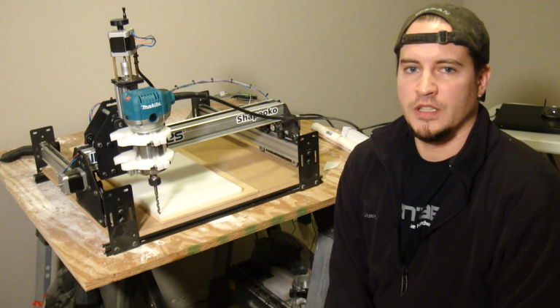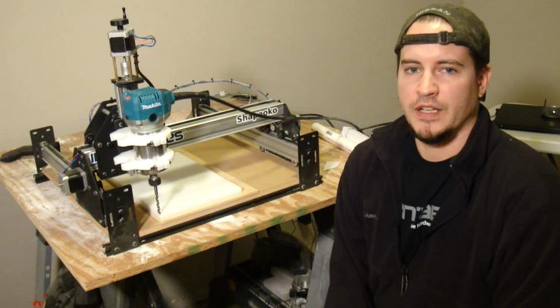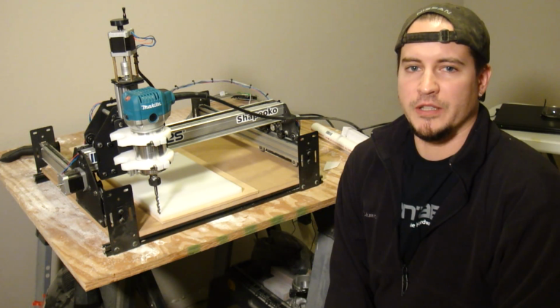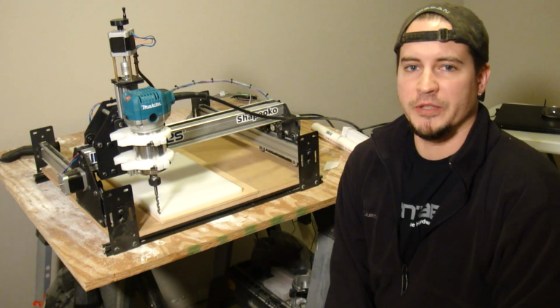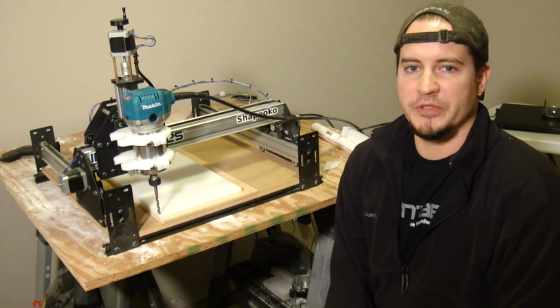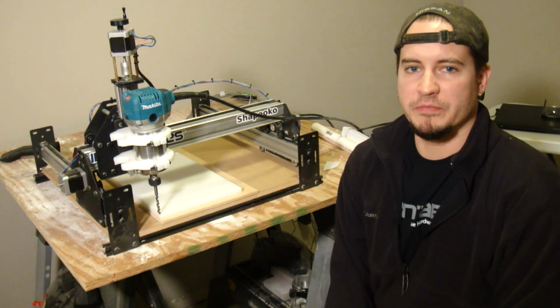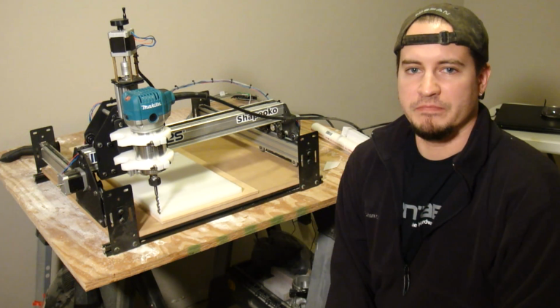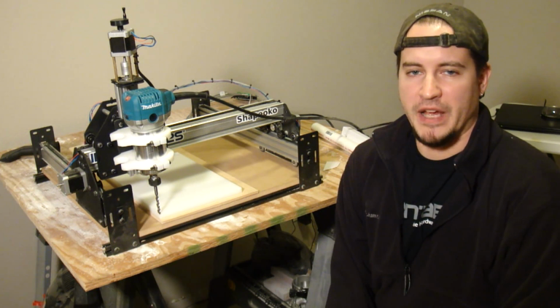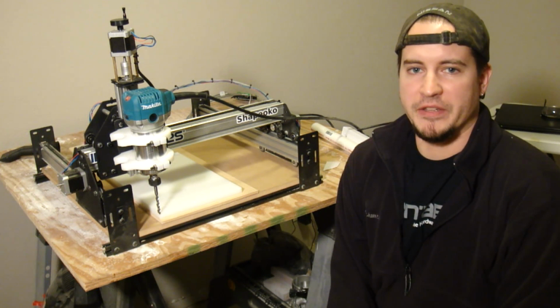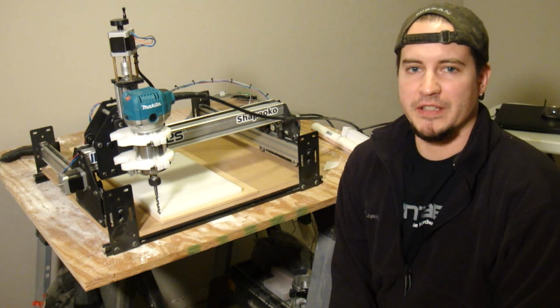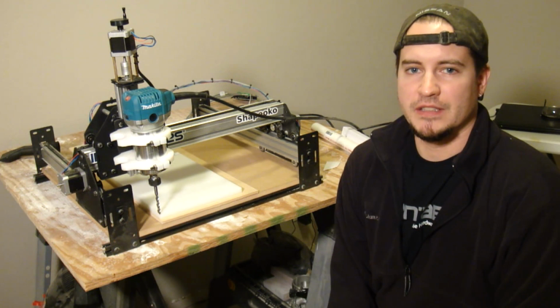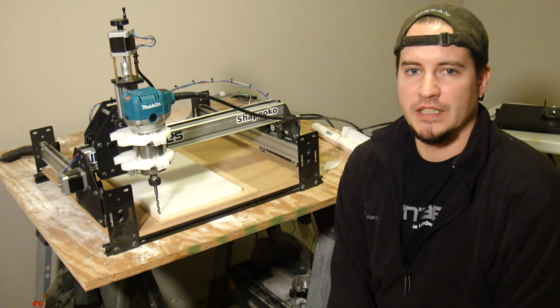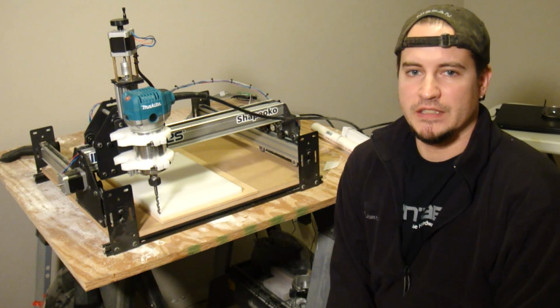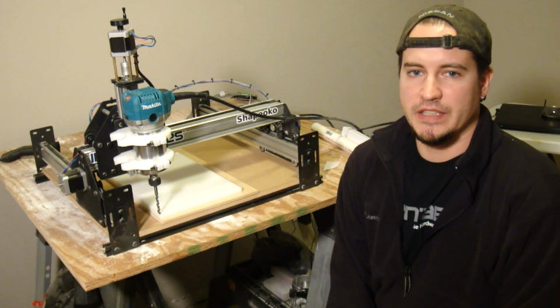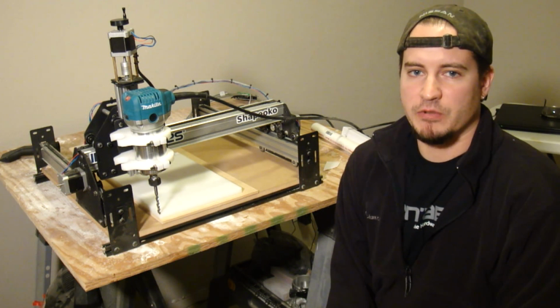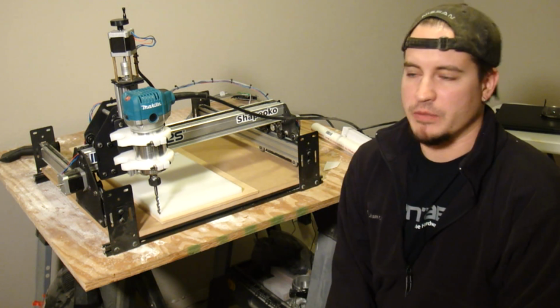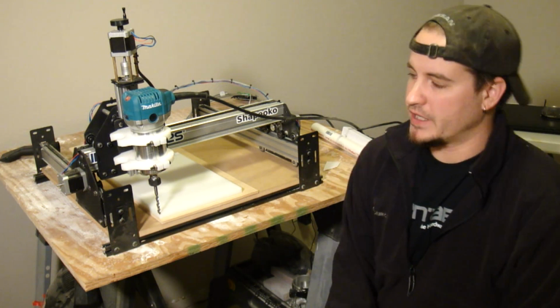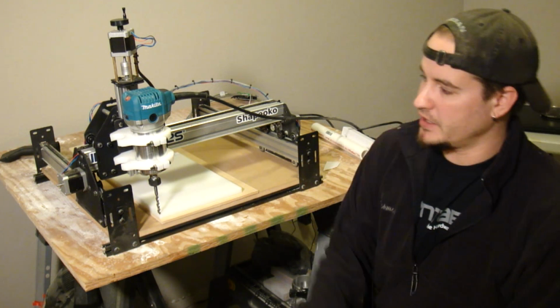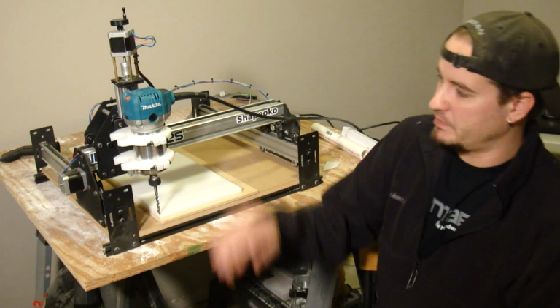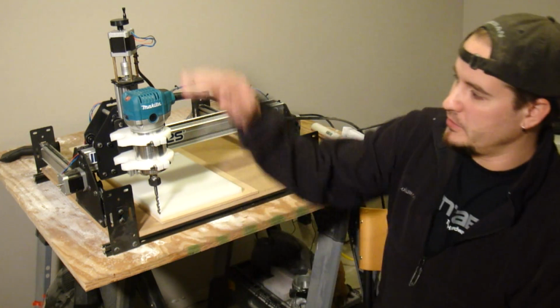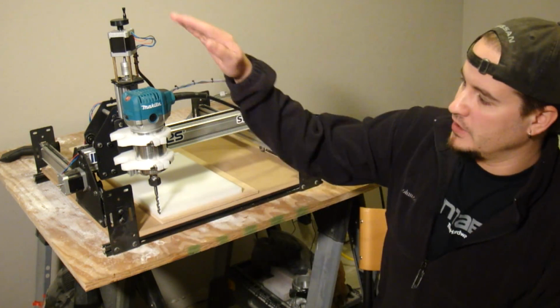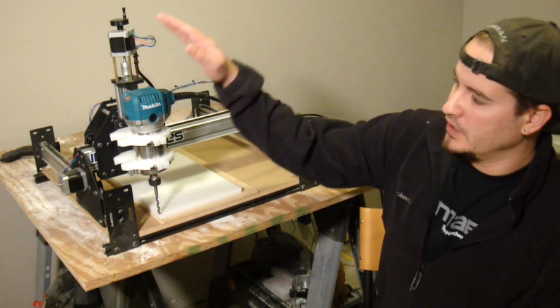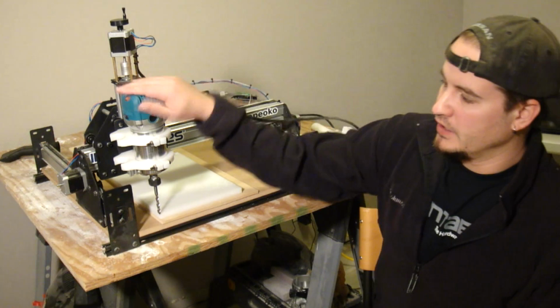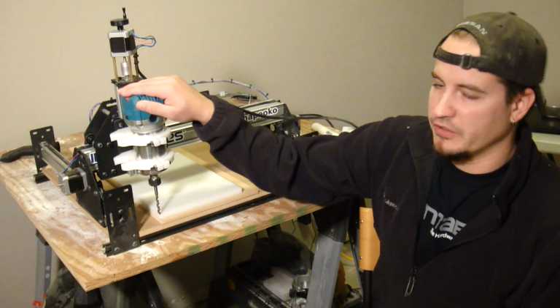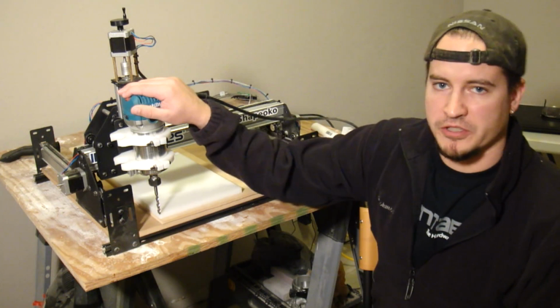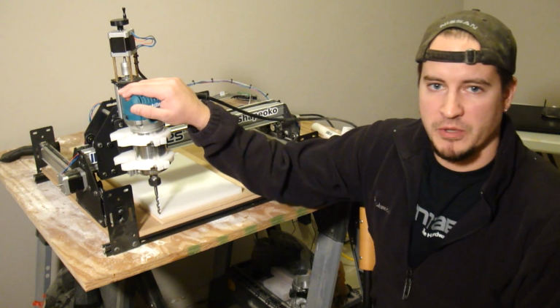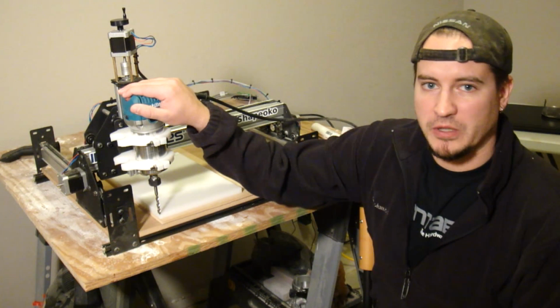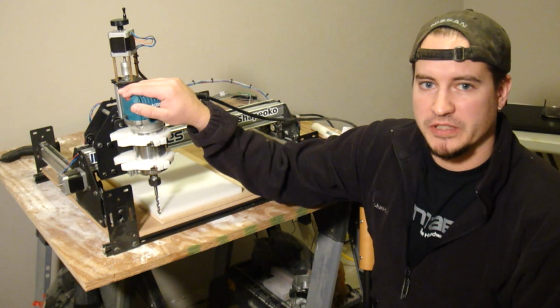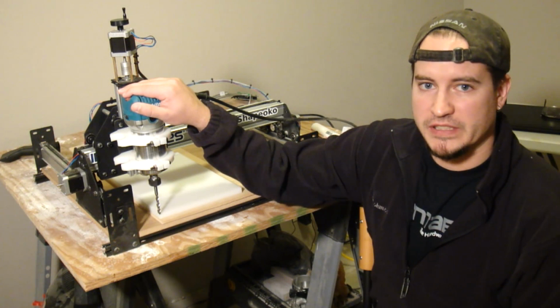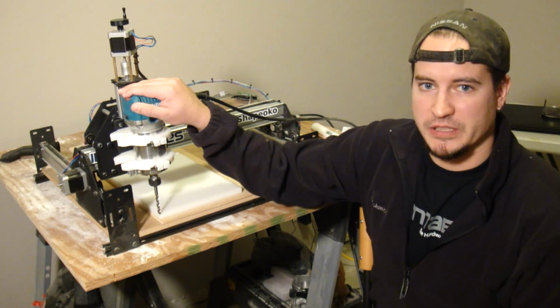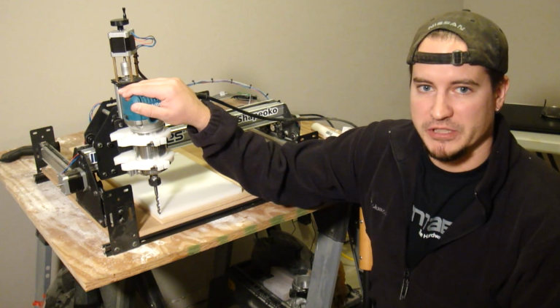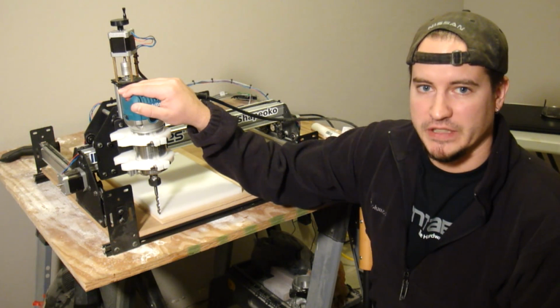Hello YouTube, Matthew here and today we're going to make a dust boot for the Shiboko CNC machine.